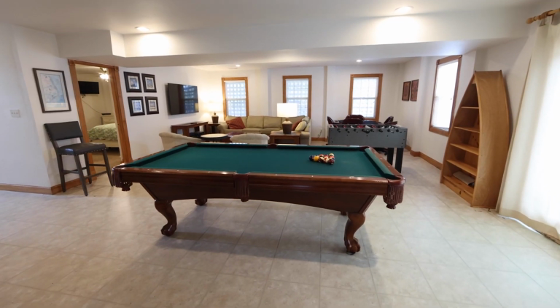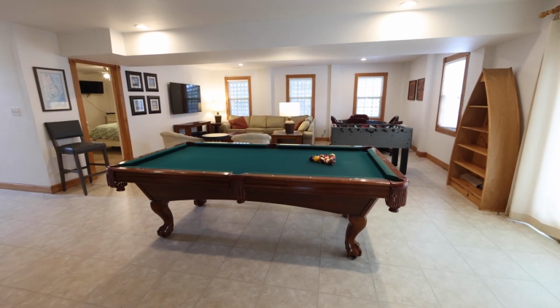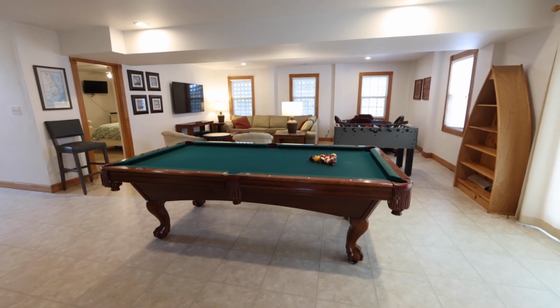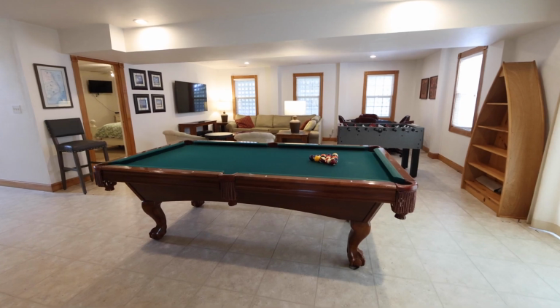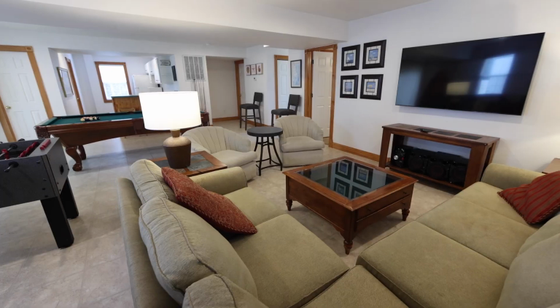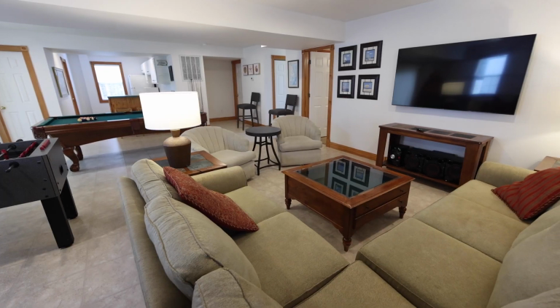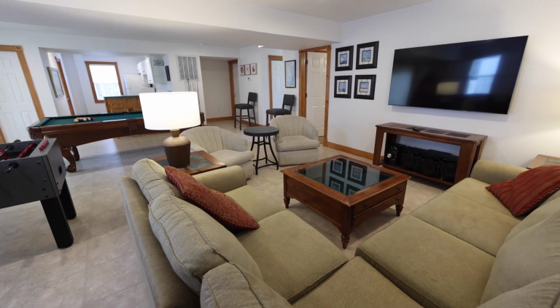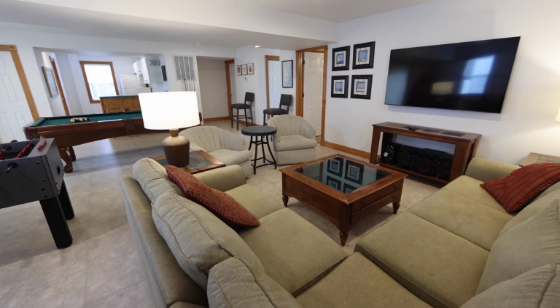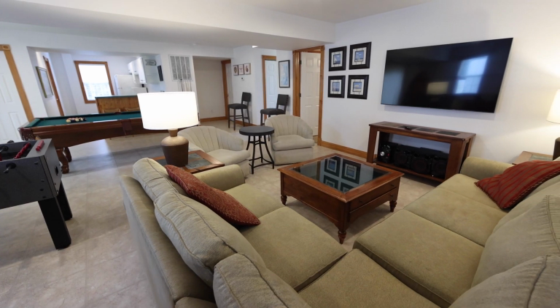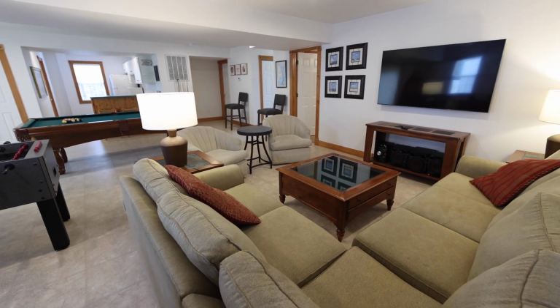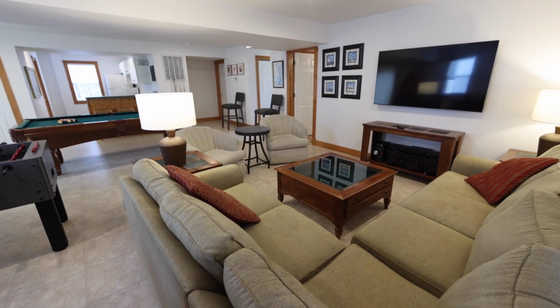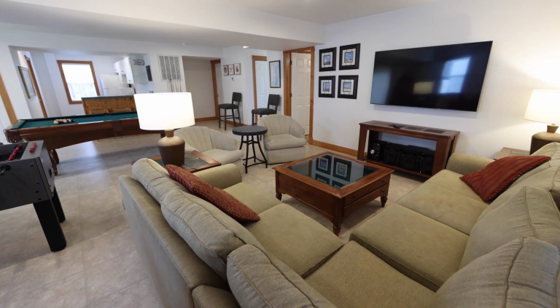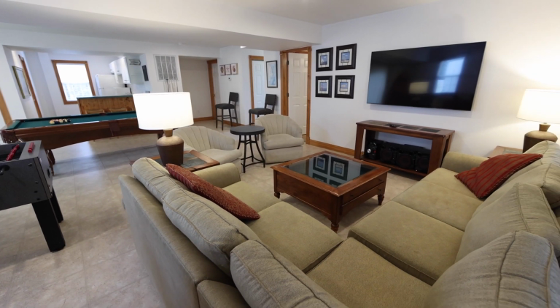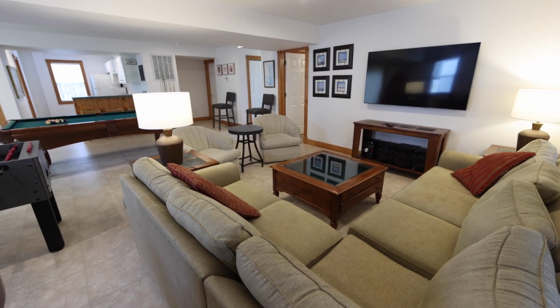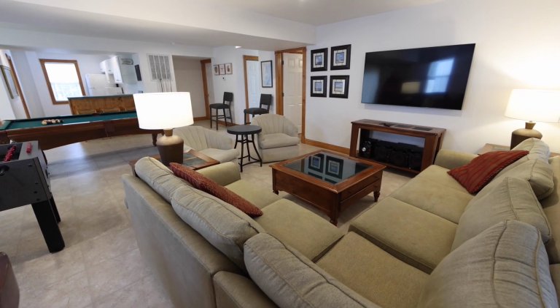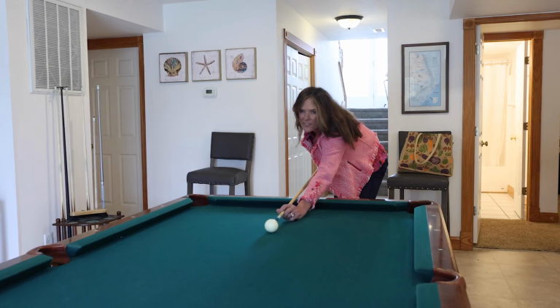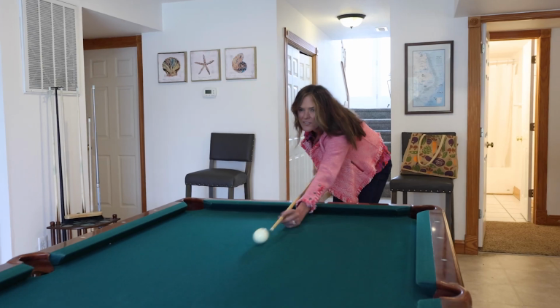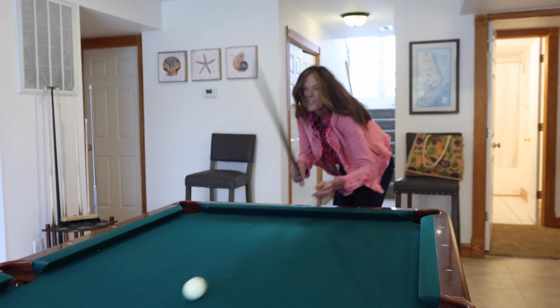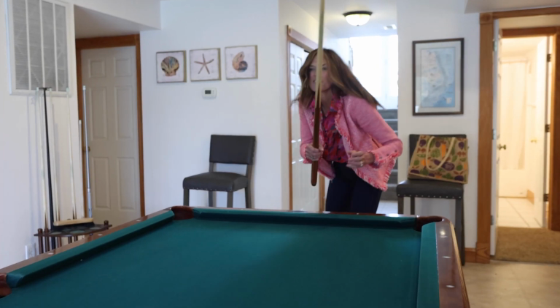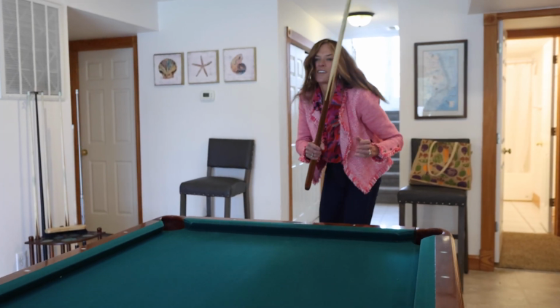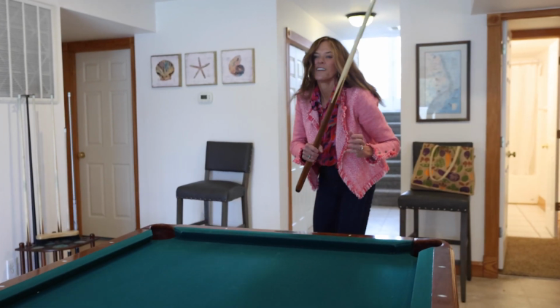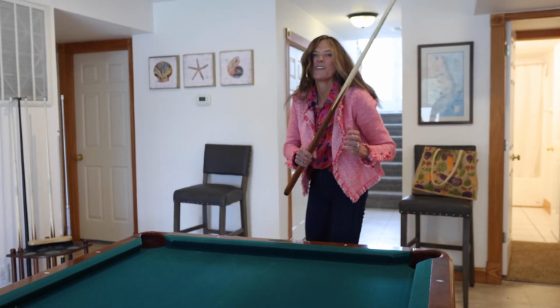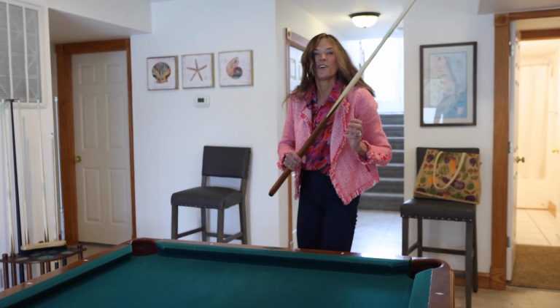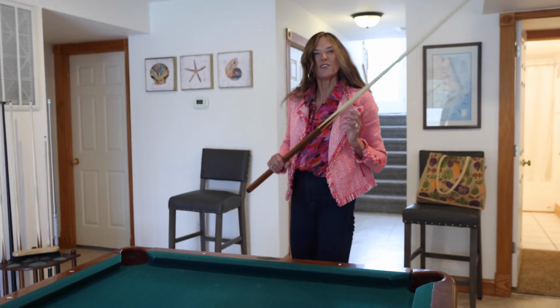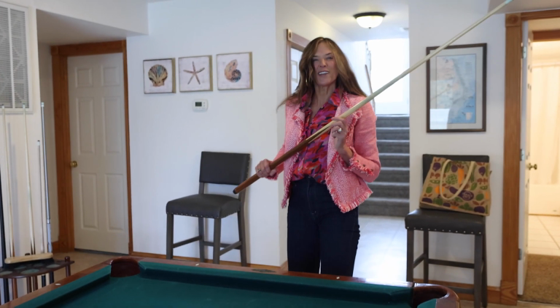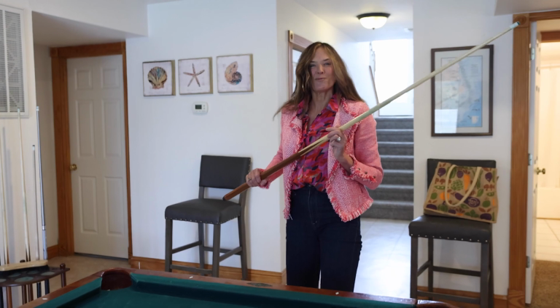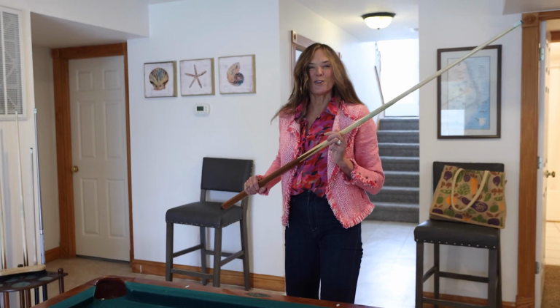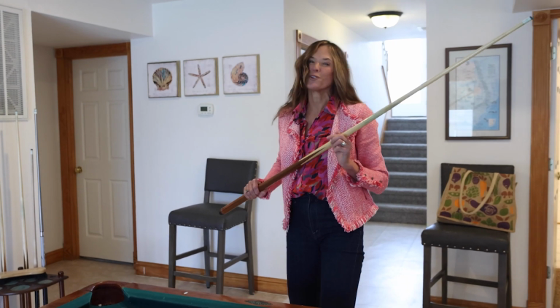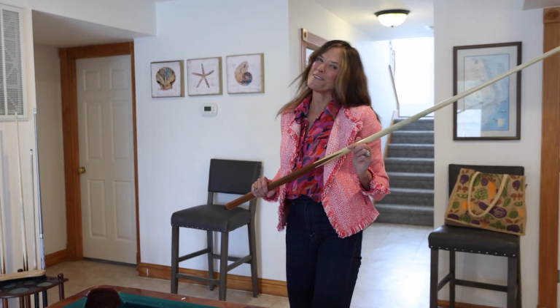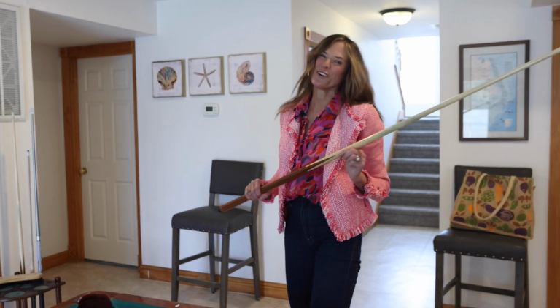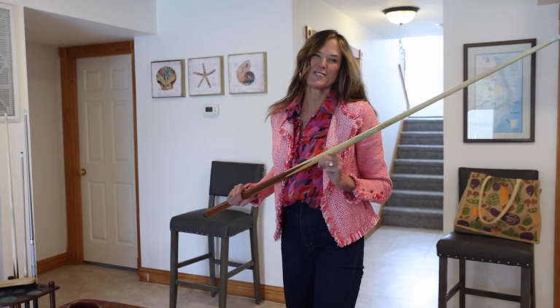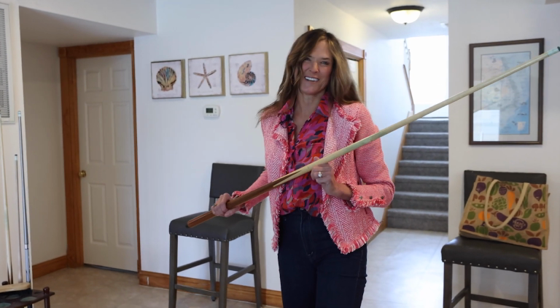The ground level boasts two additional primary bedrooms, a convenient laundry area, and a fun-filled game room, great for entertaining.